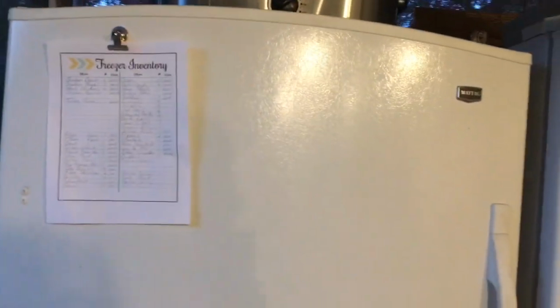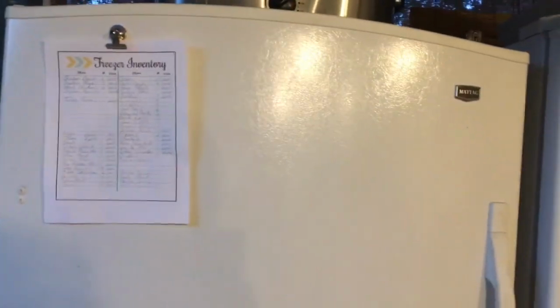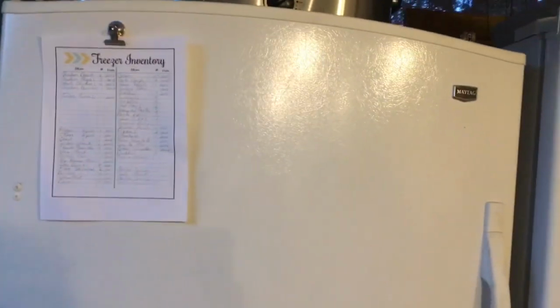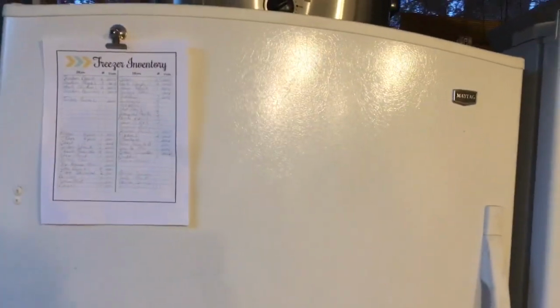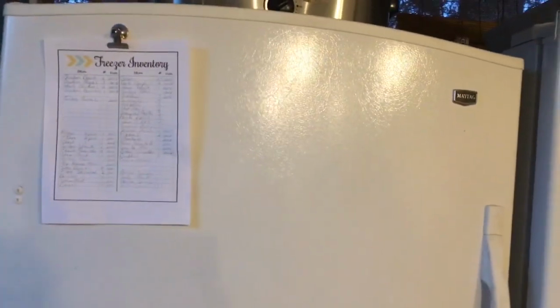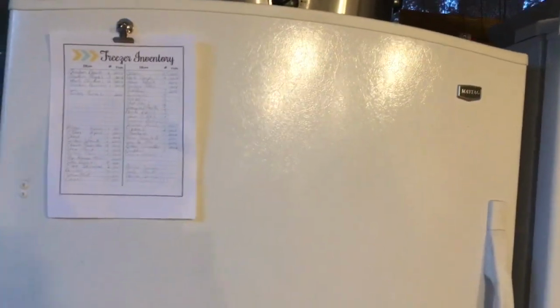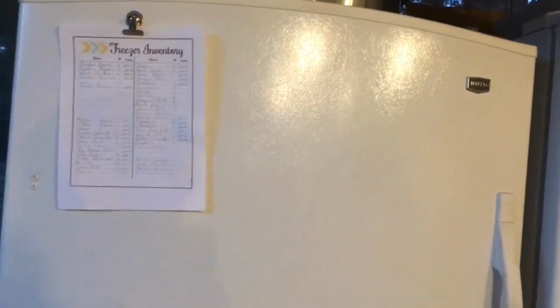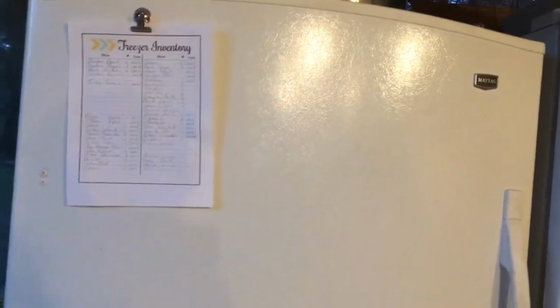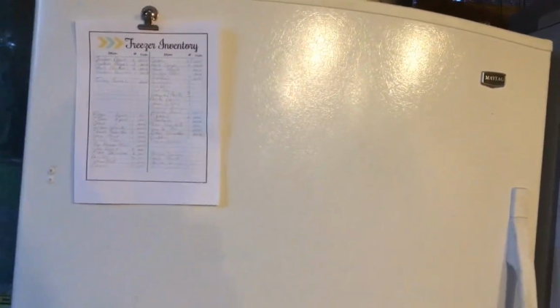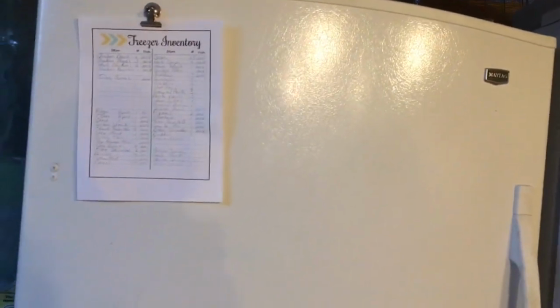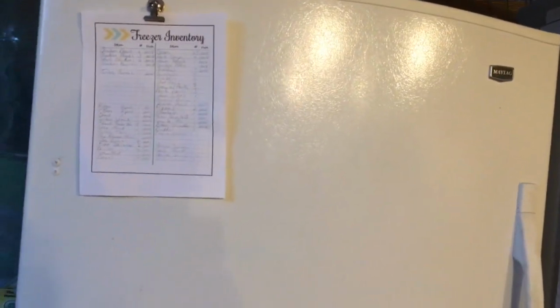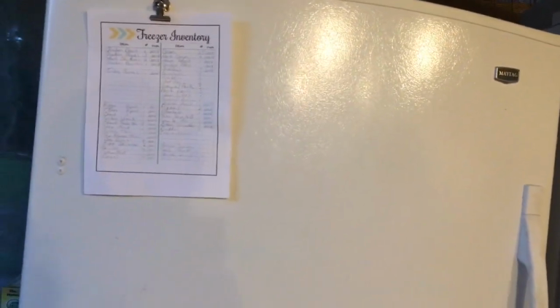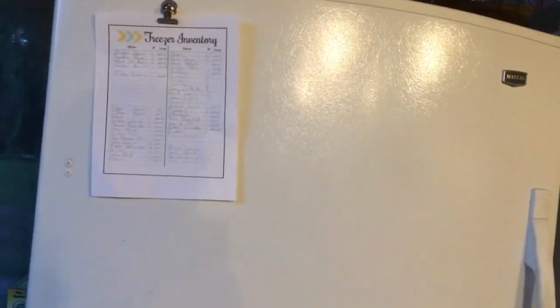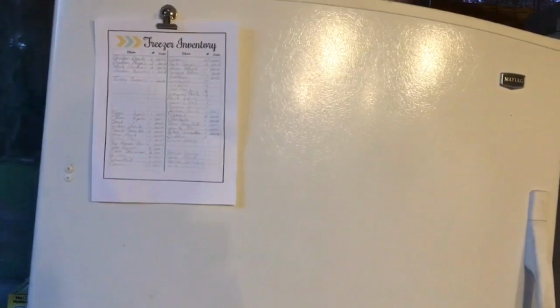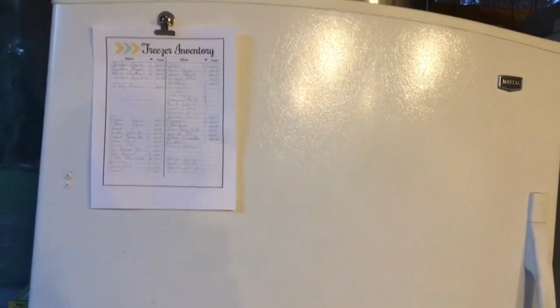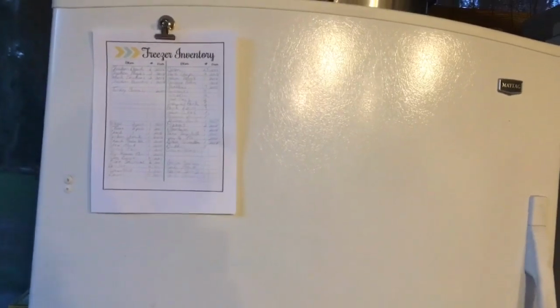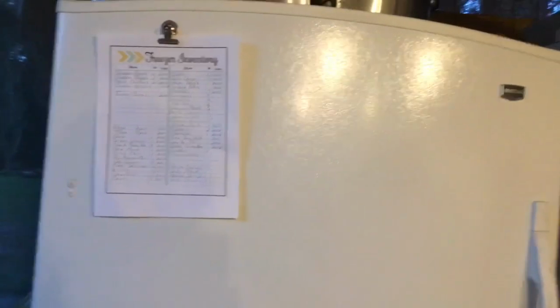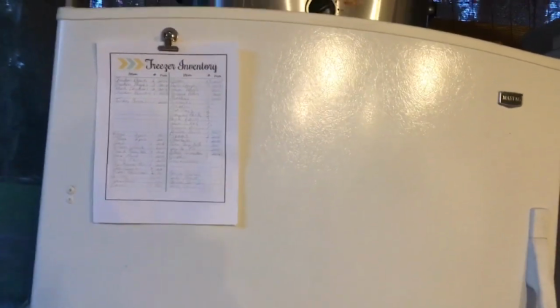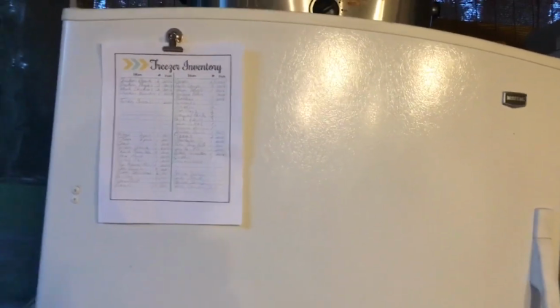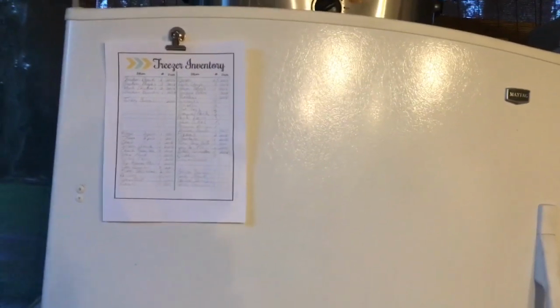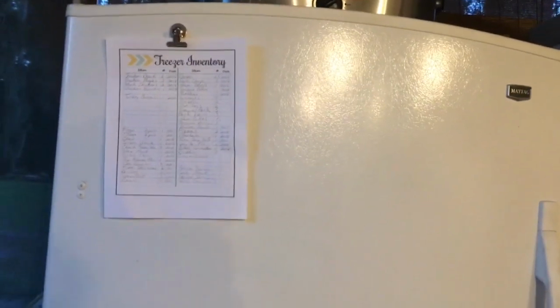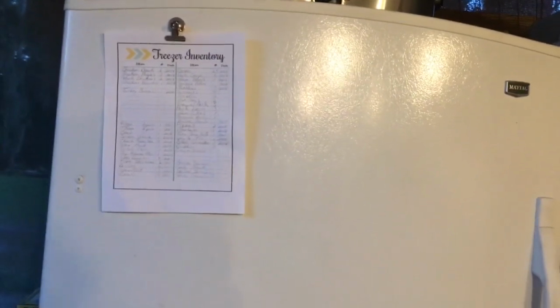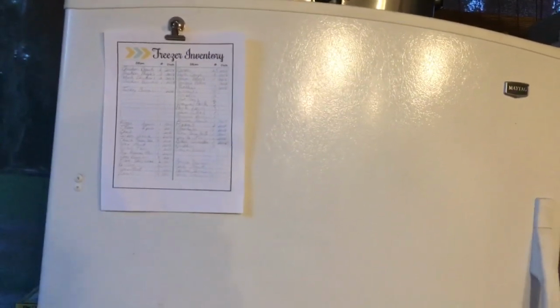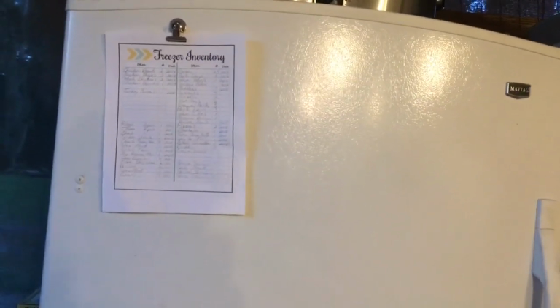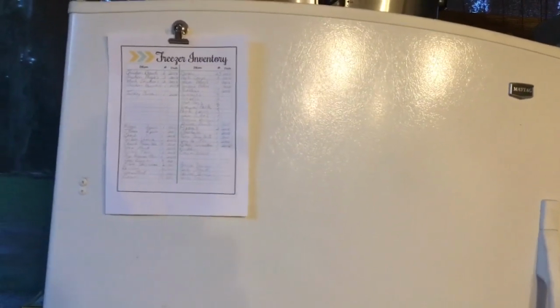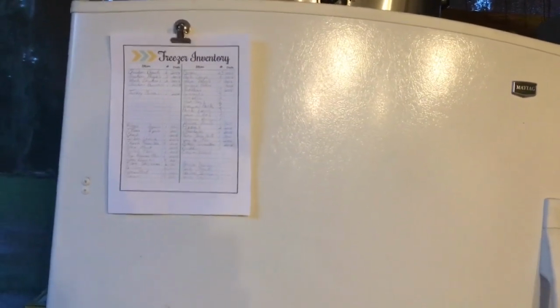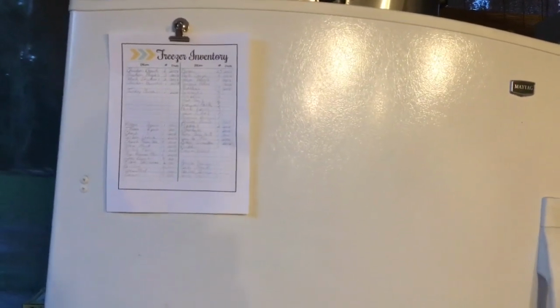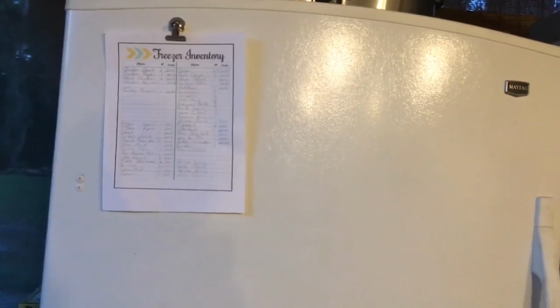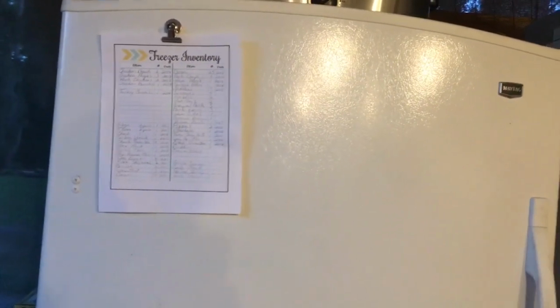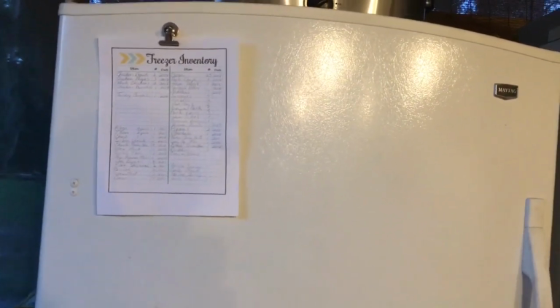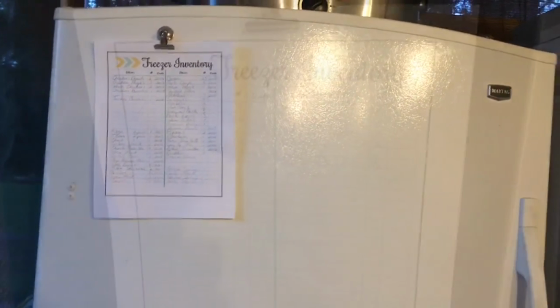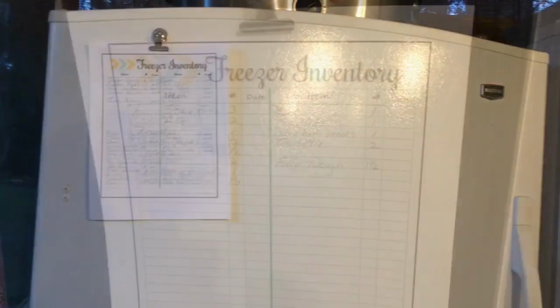I only have one freezer left, but first I'm going to go make dinner because it's almost eight o'clock.